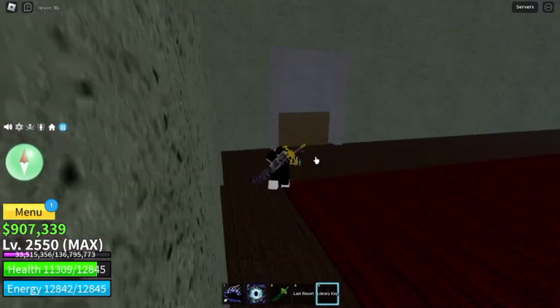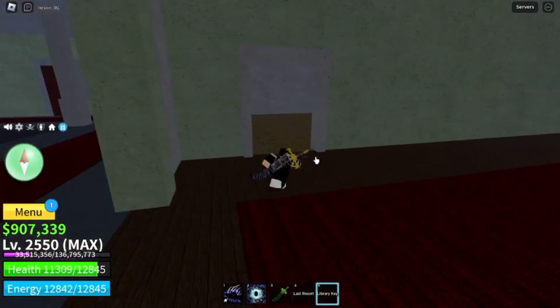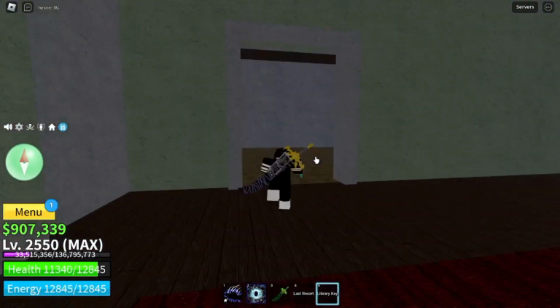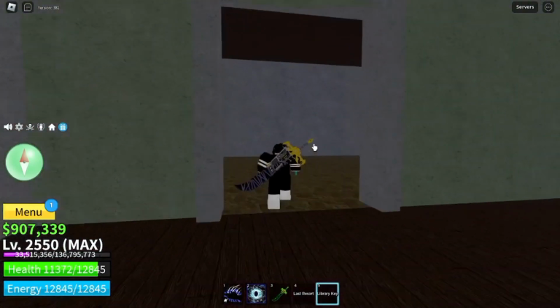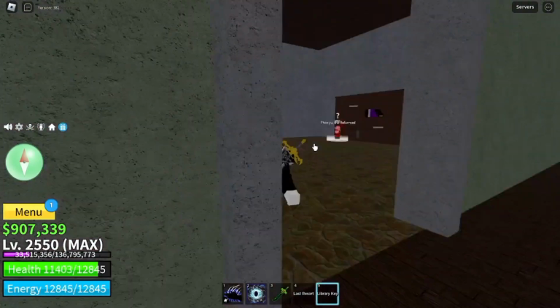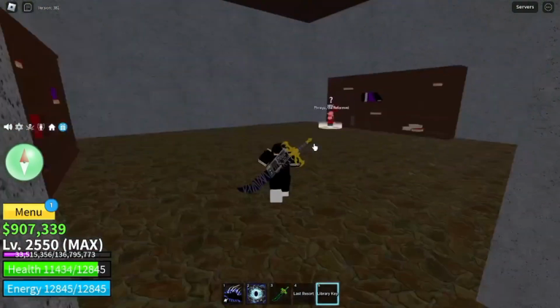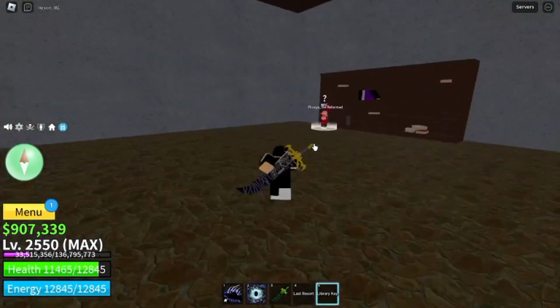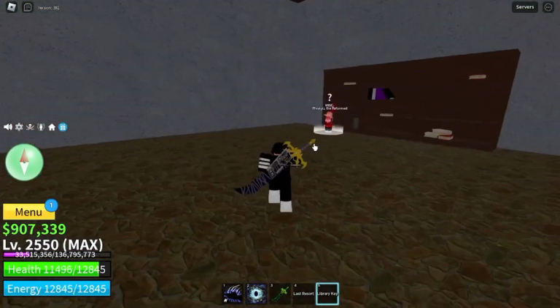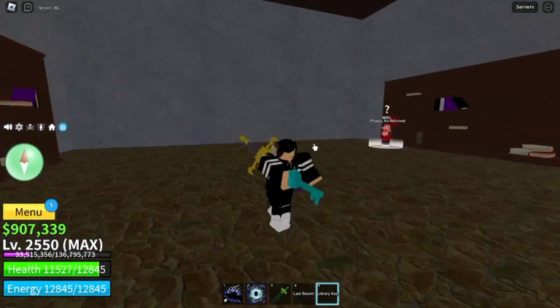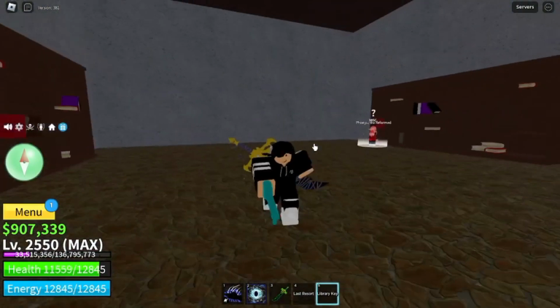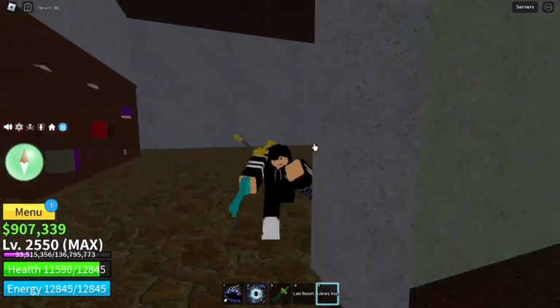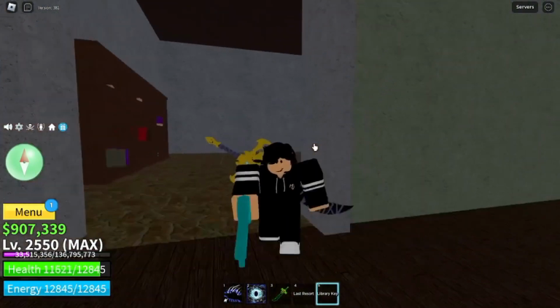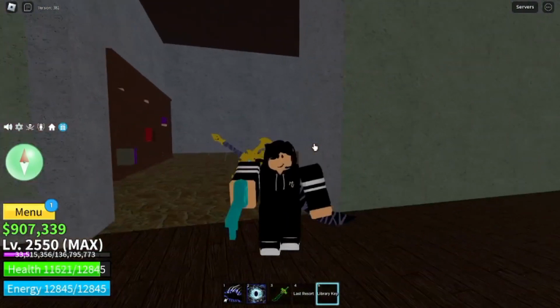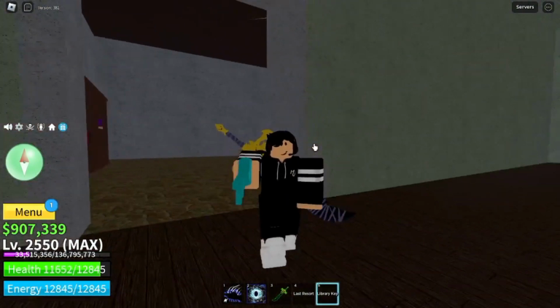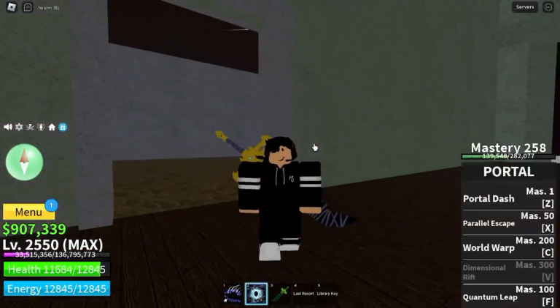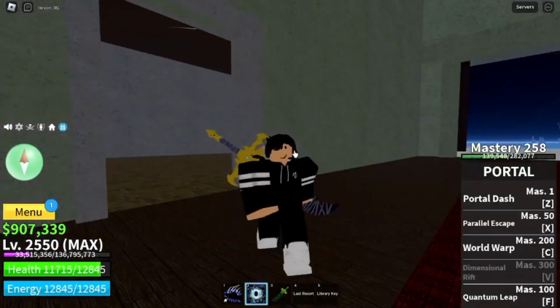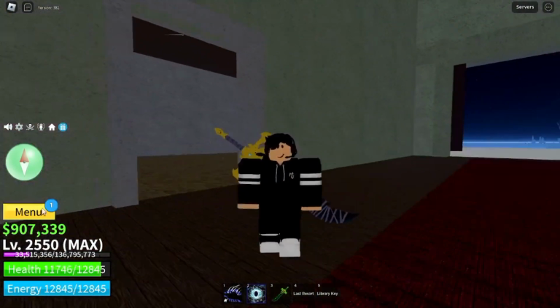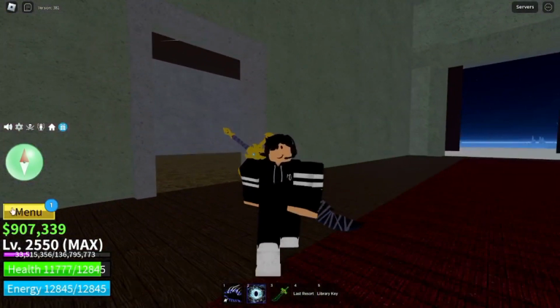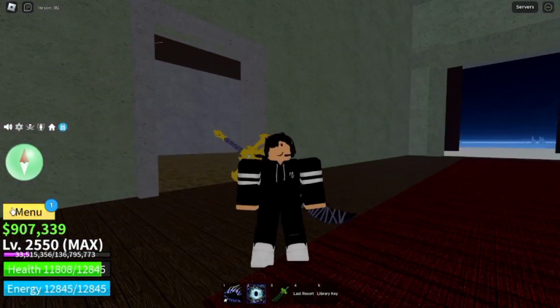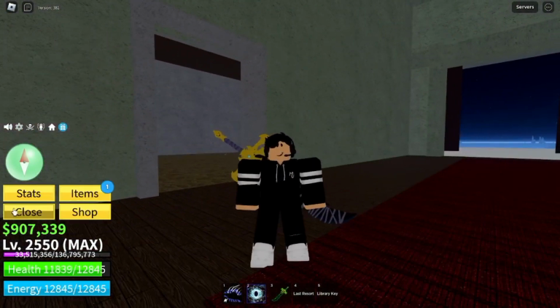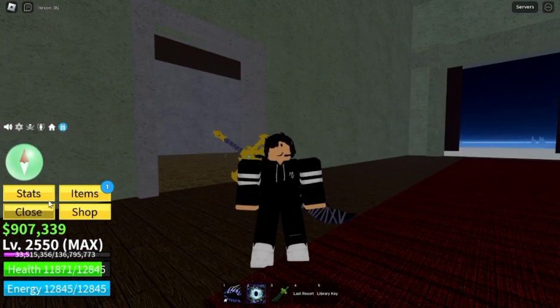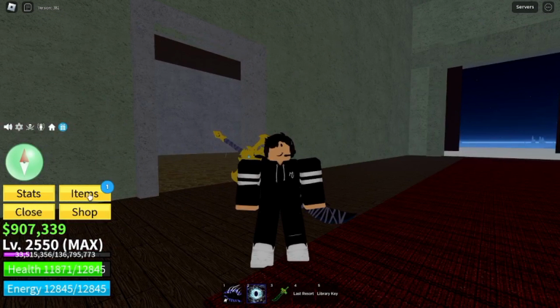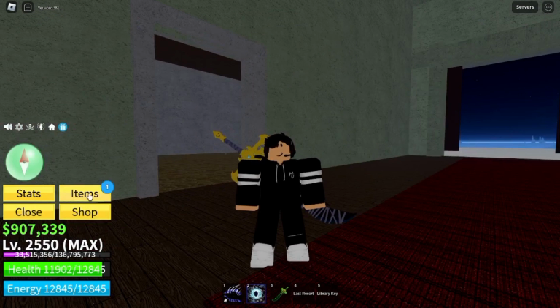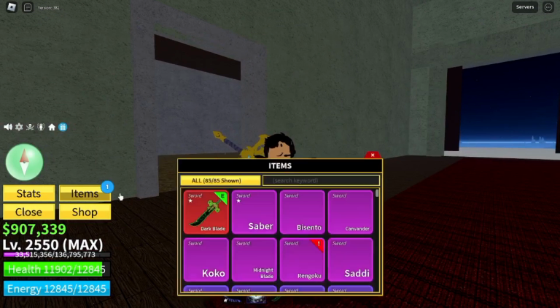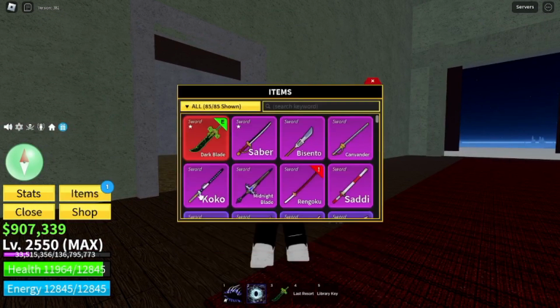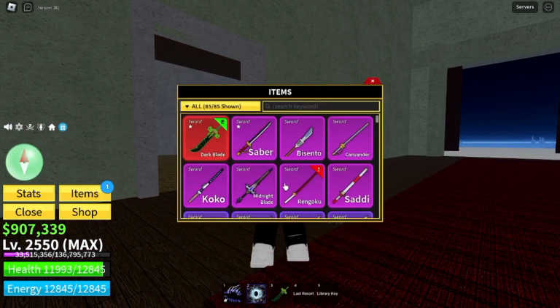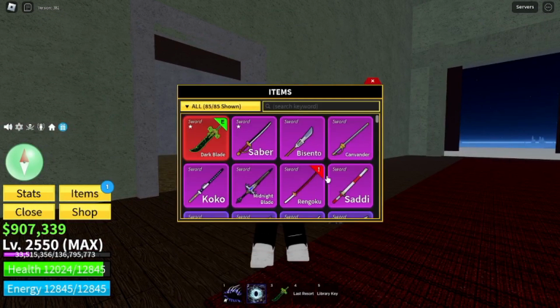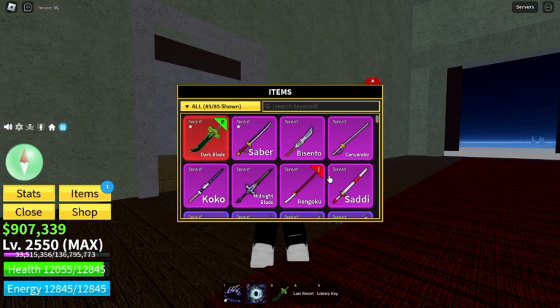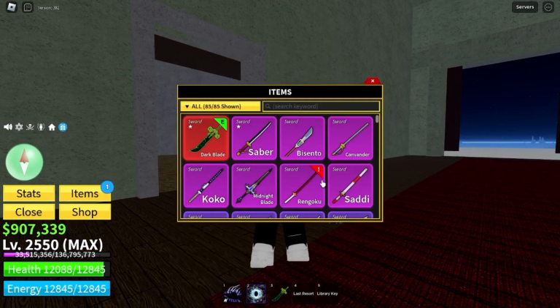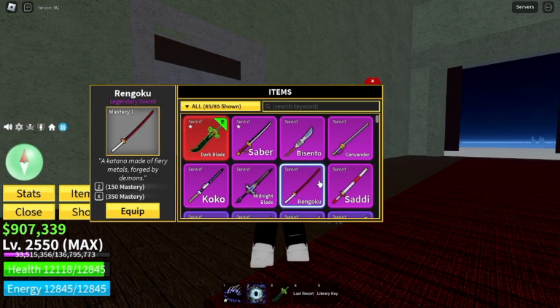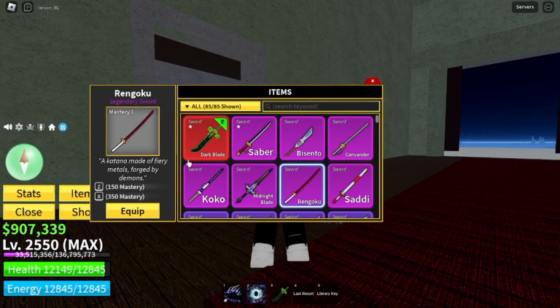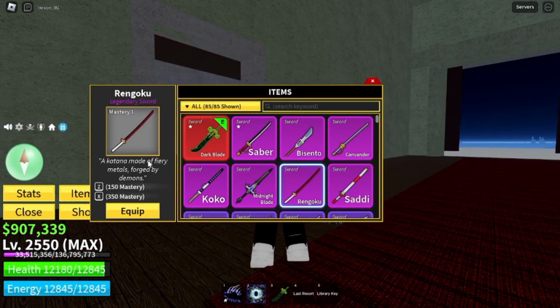And if you're wondering what the other key is used for, the library key is used for this room right over here. And just go ahead and equip the Rengoku.